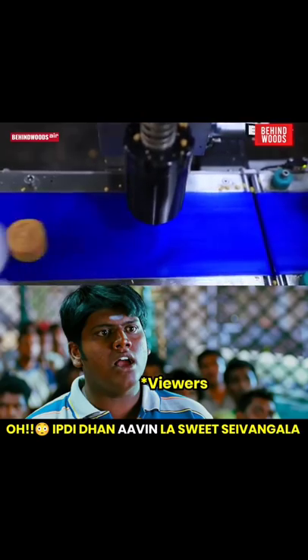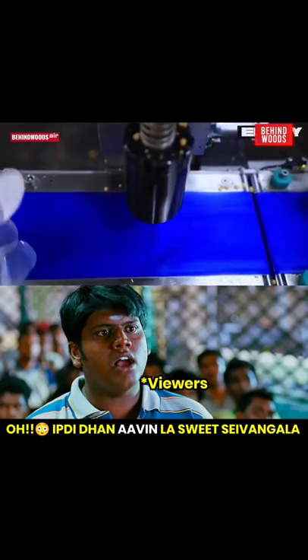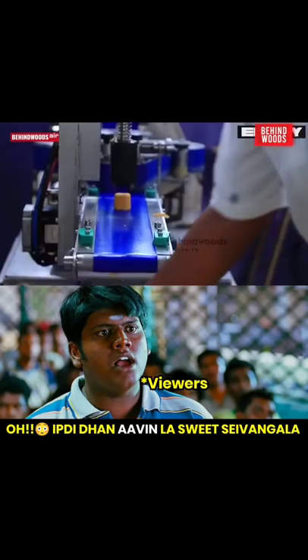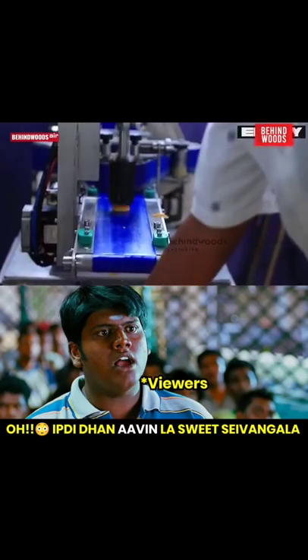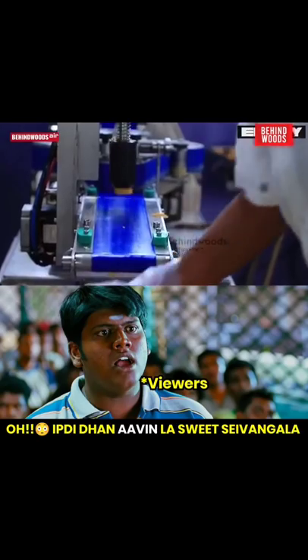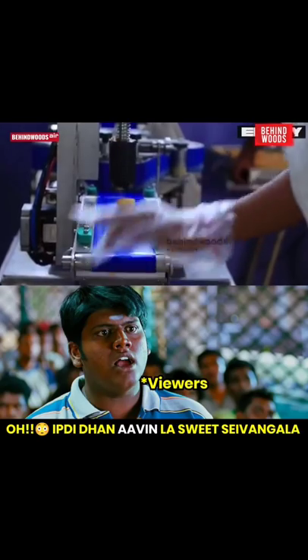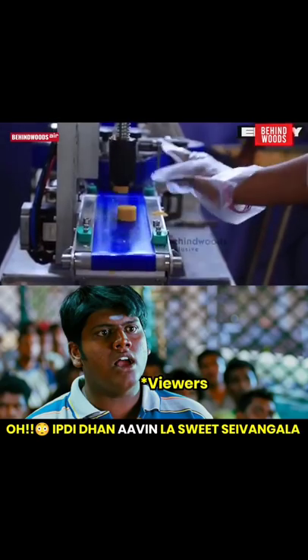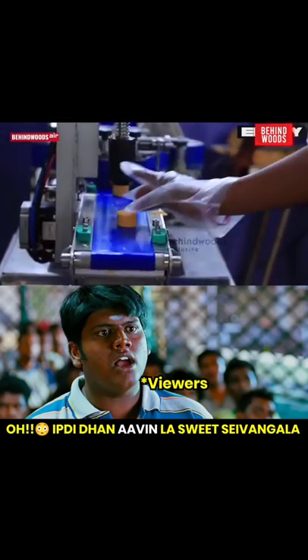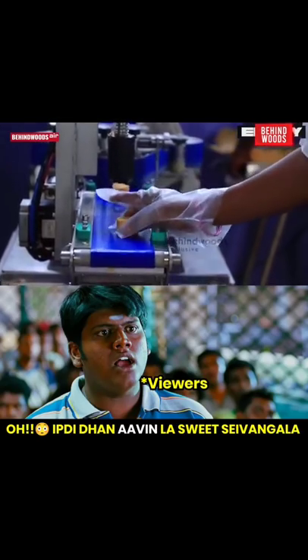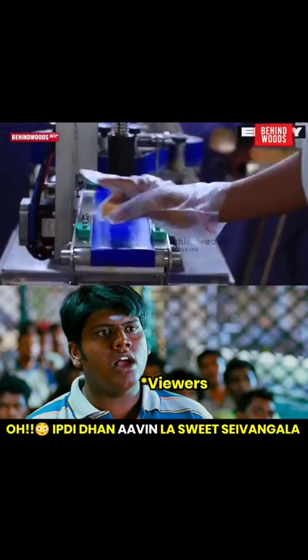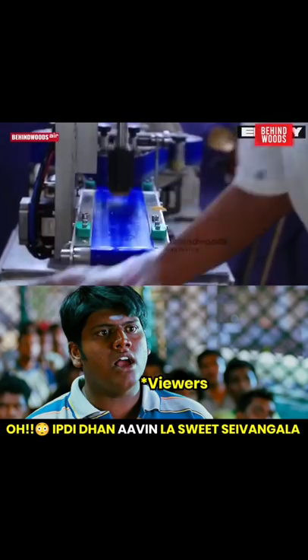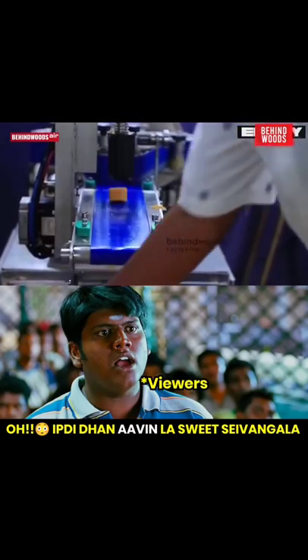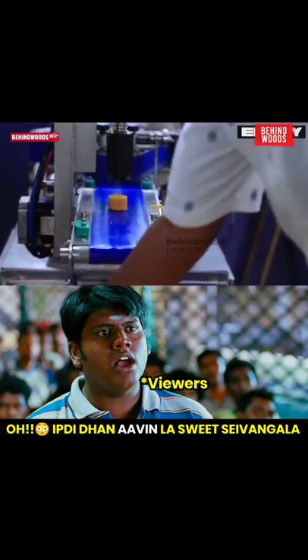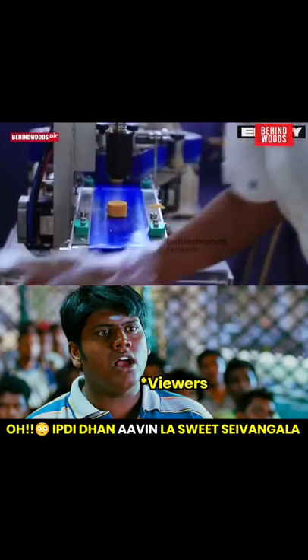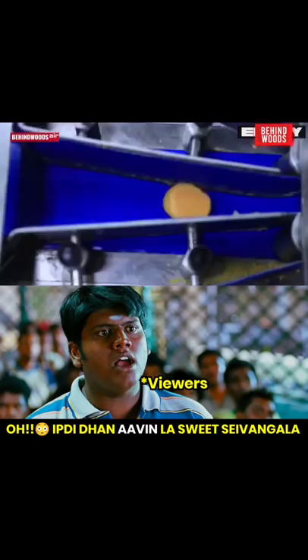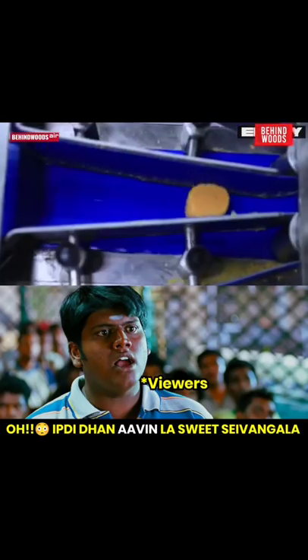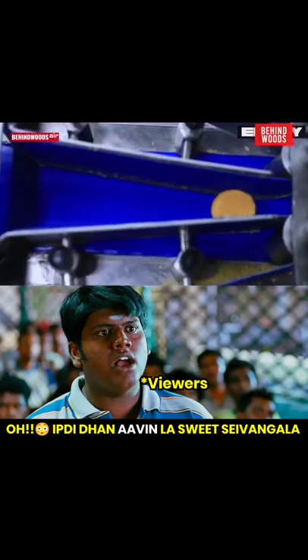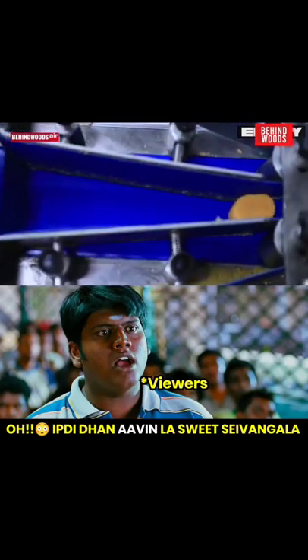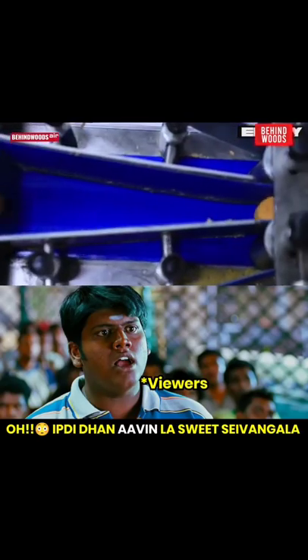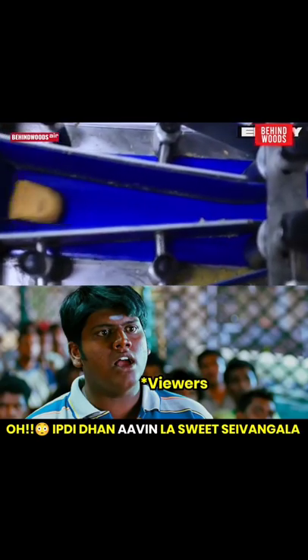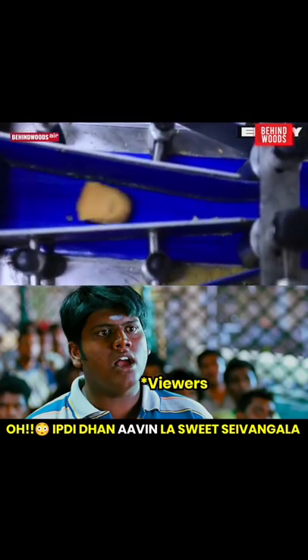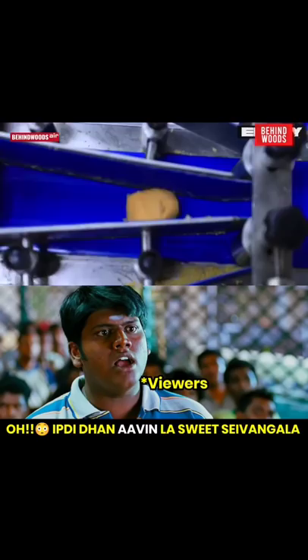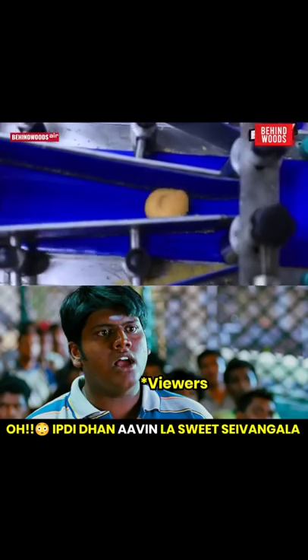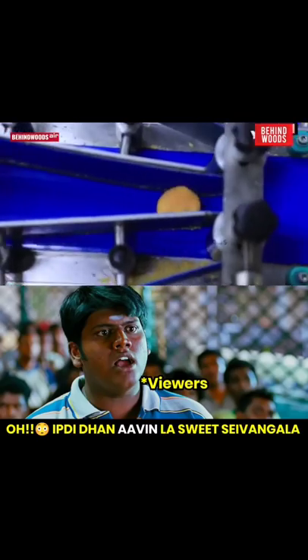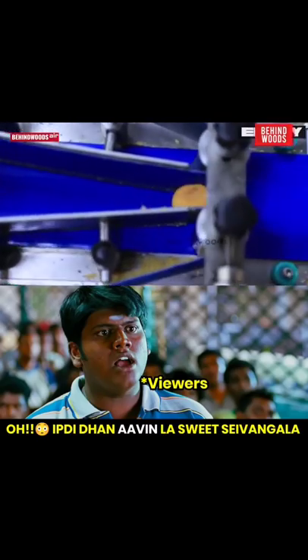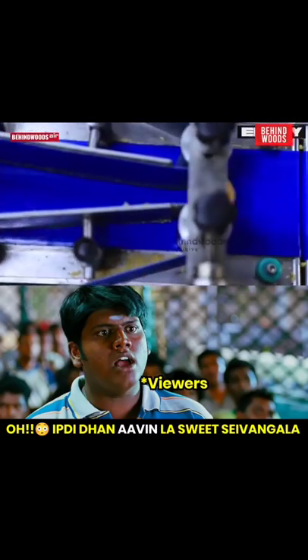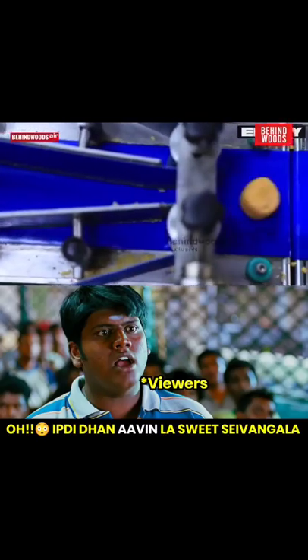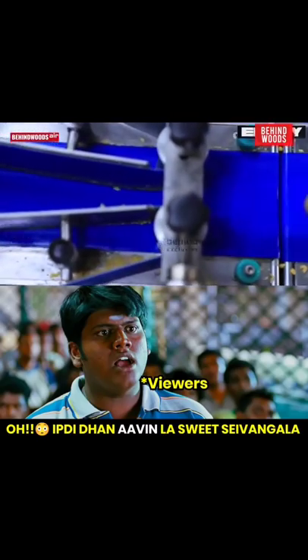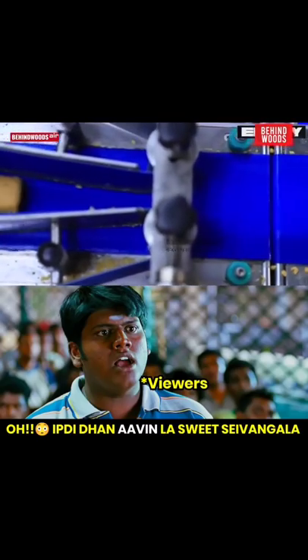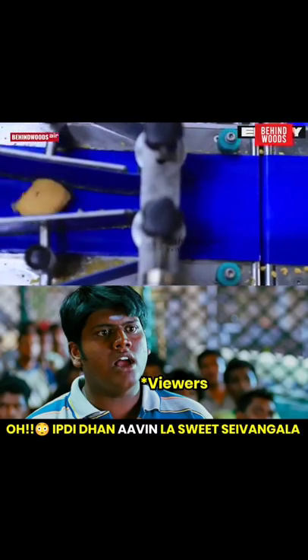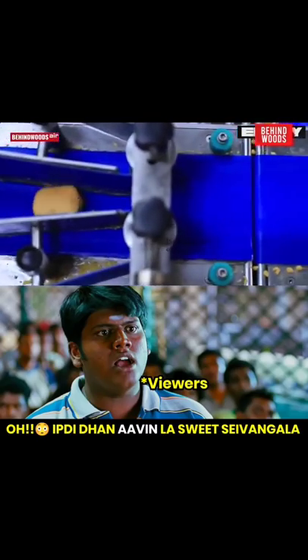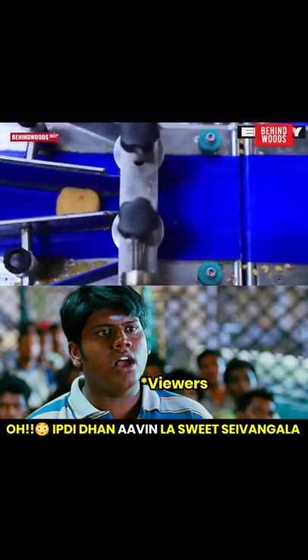Are you preparing this for you? You are in Tamil? Yes. Palkova. Yes. Palkova is a shape.